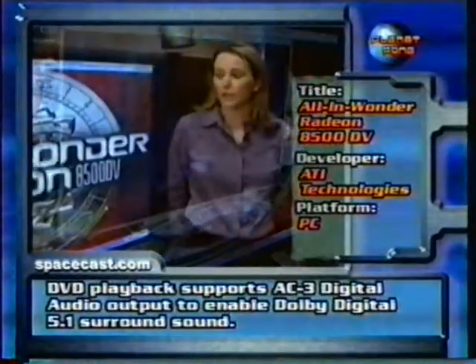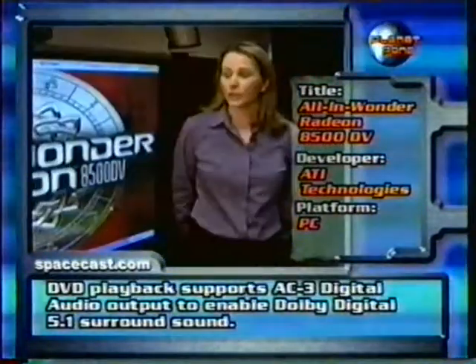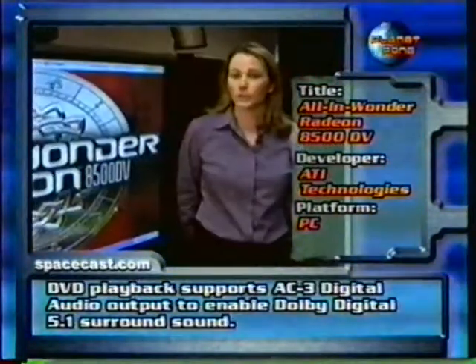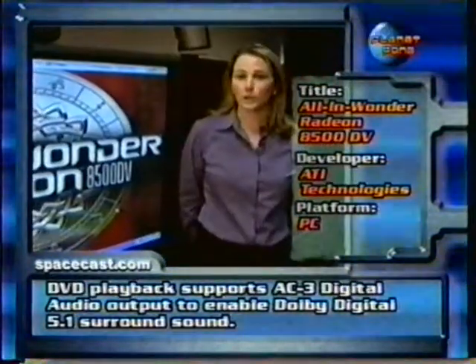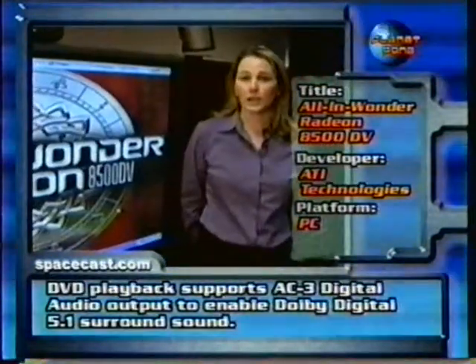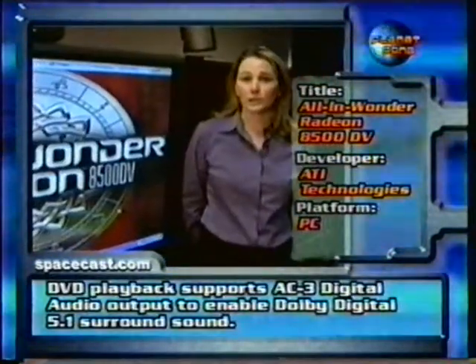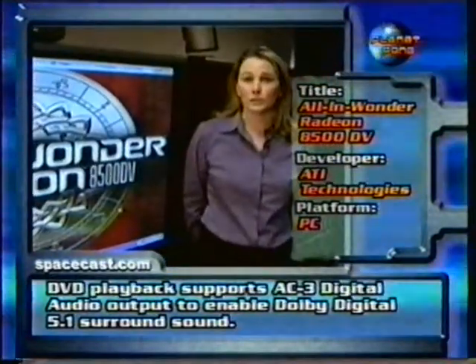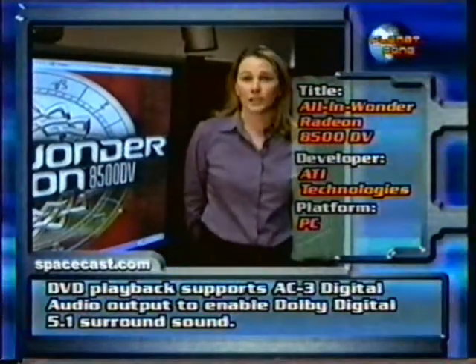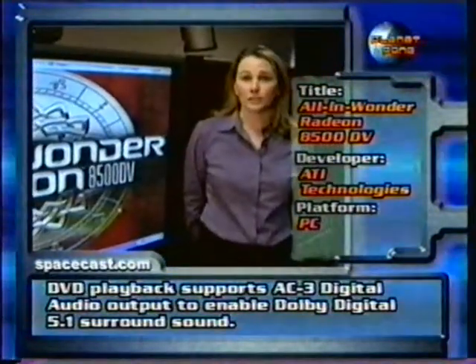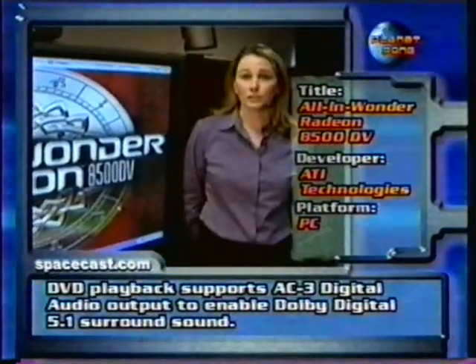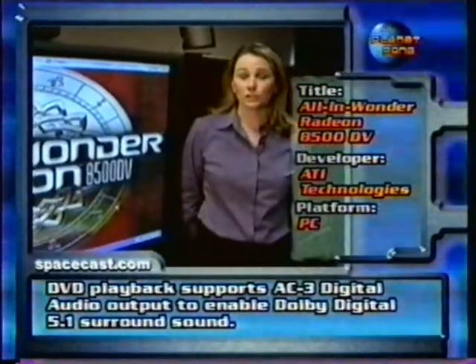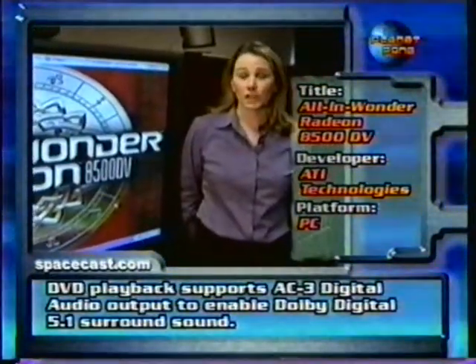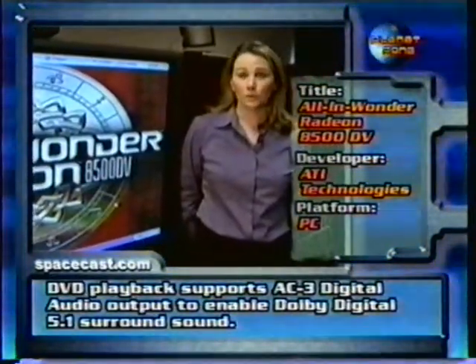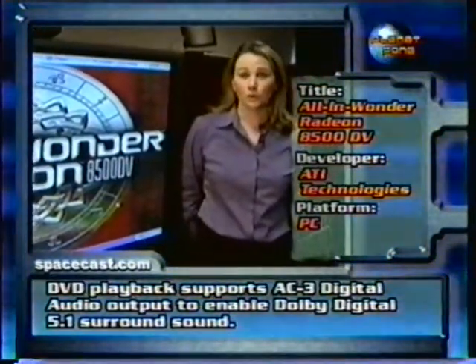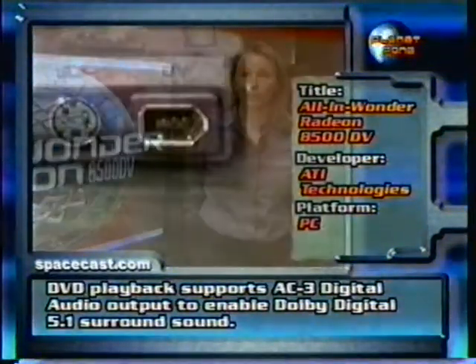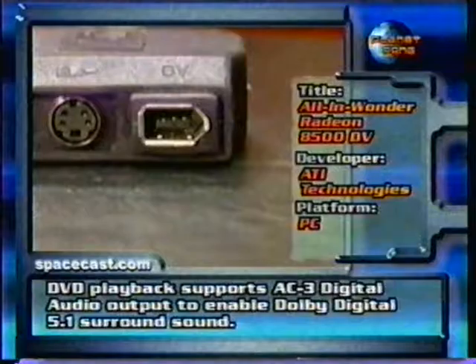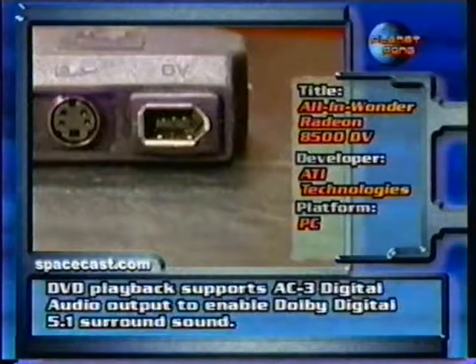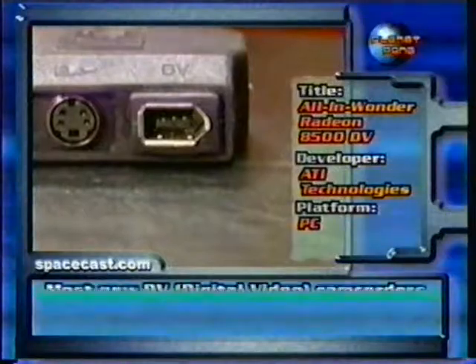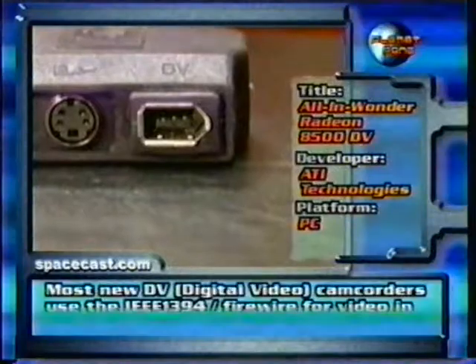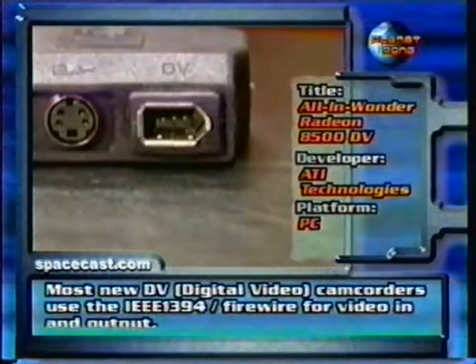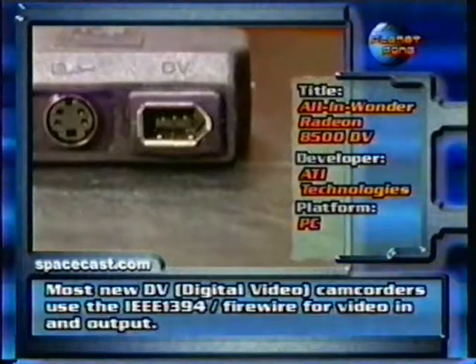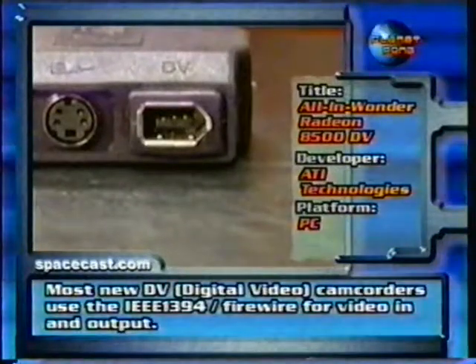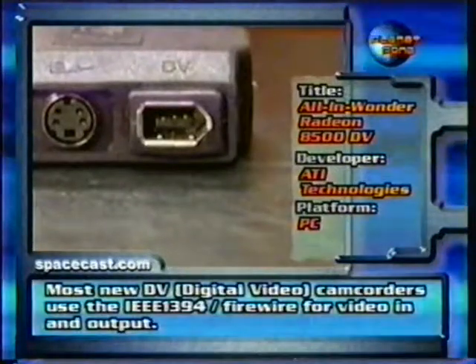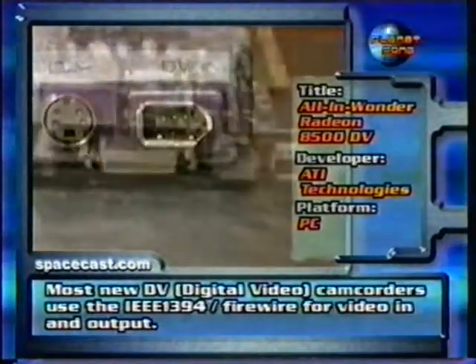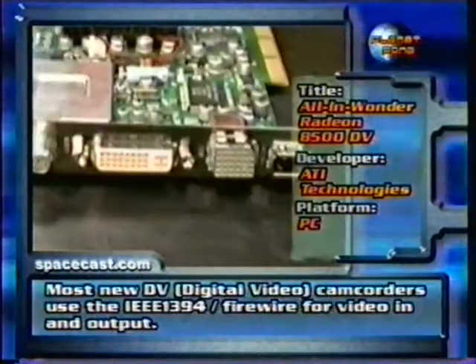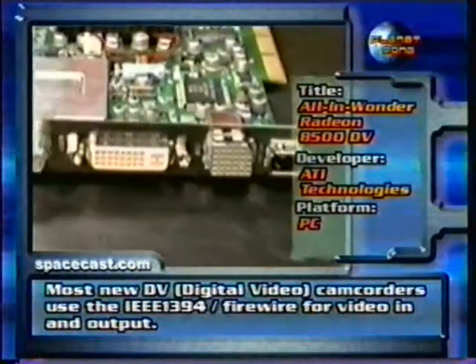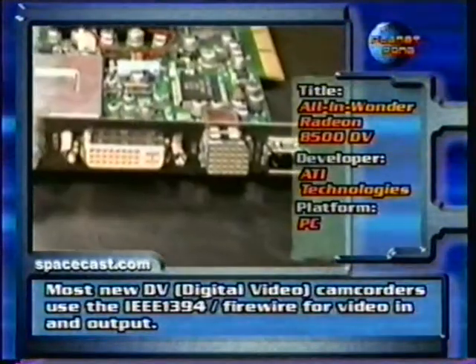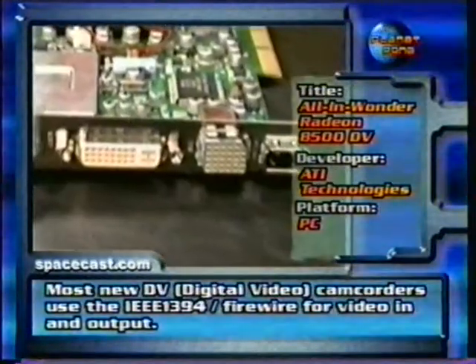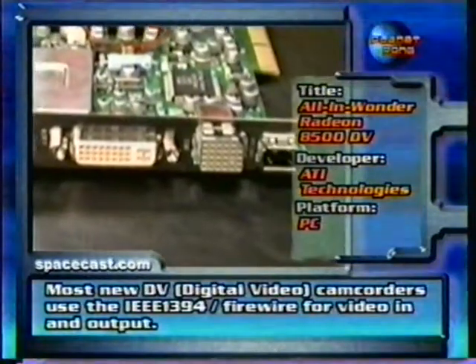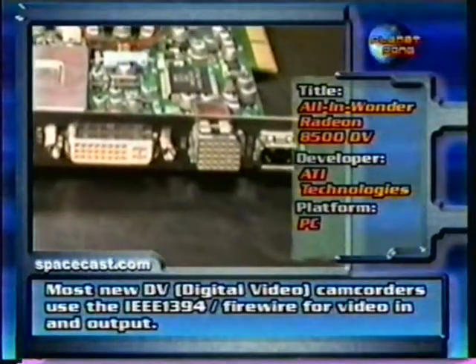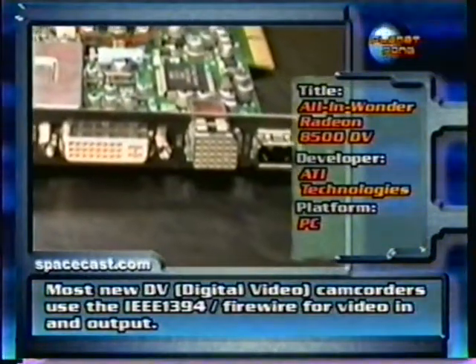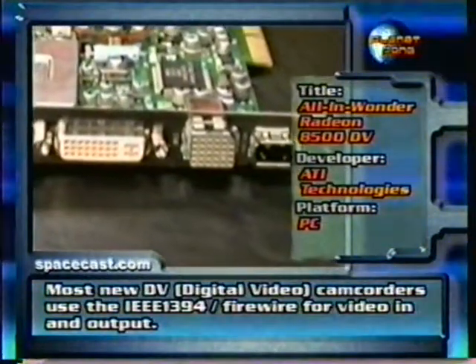It also enables you to connect your digital camcorder. There are two Firewire, or IEEE 1394, ports.